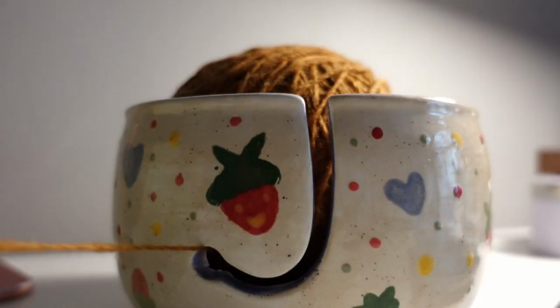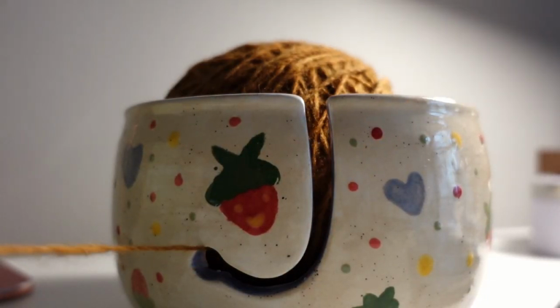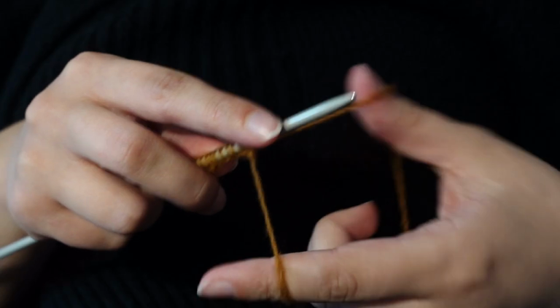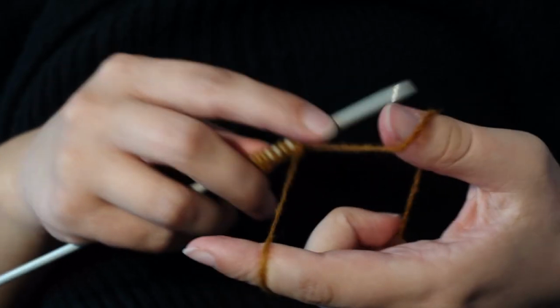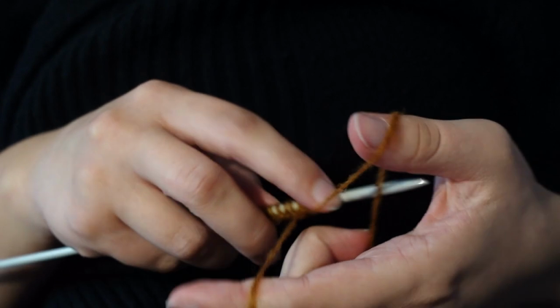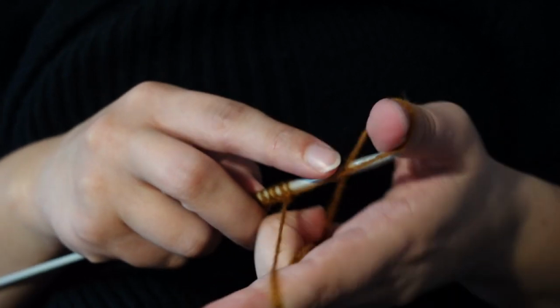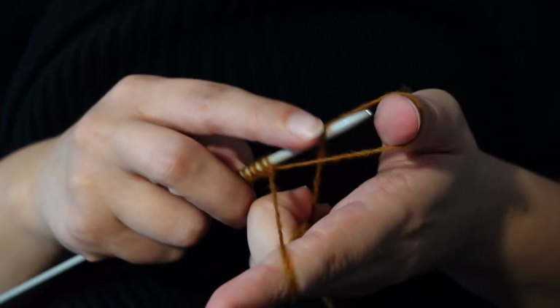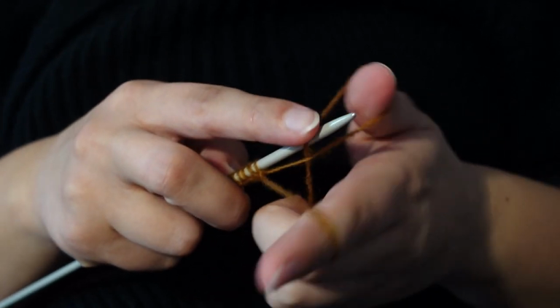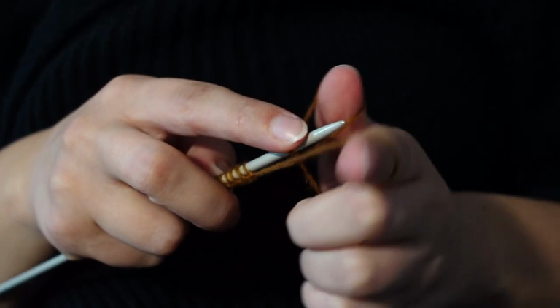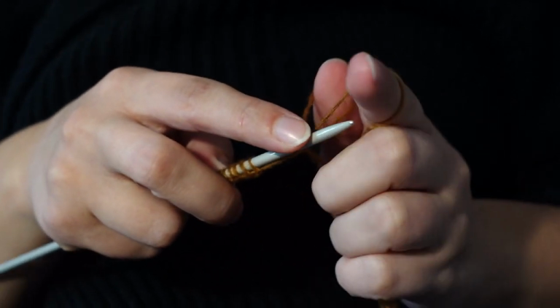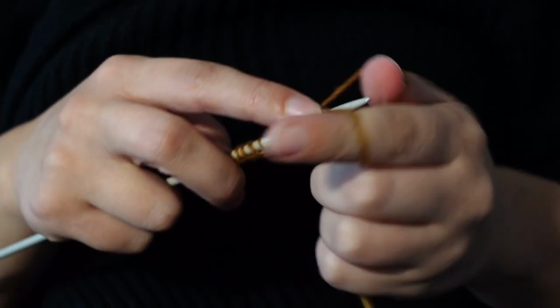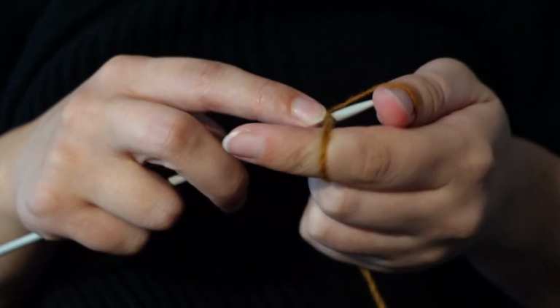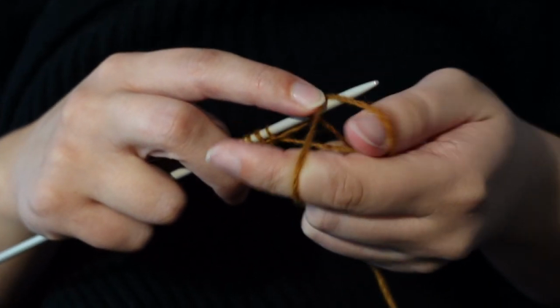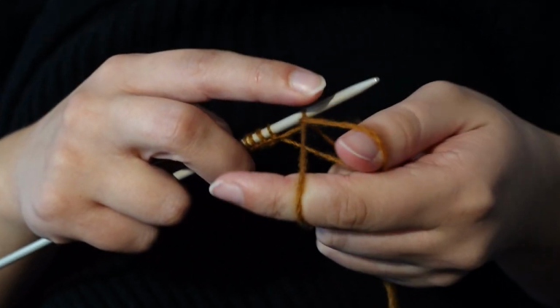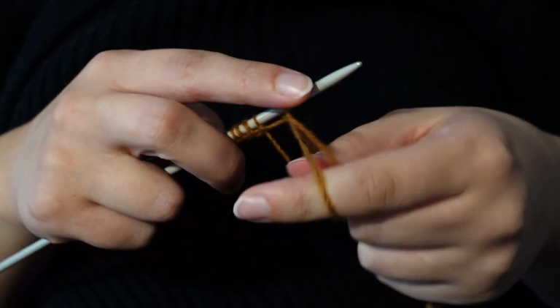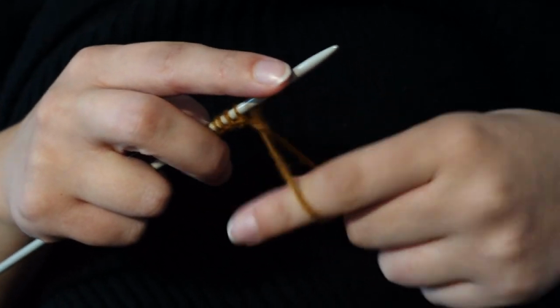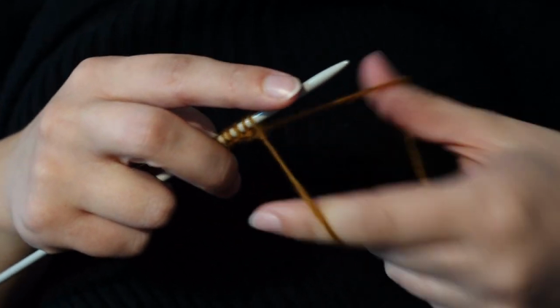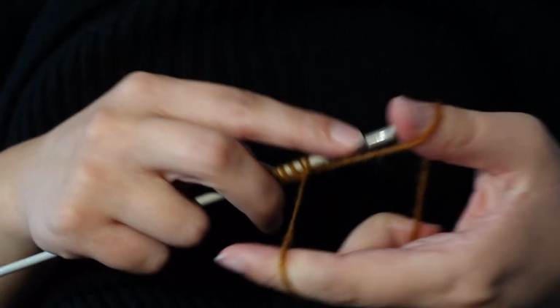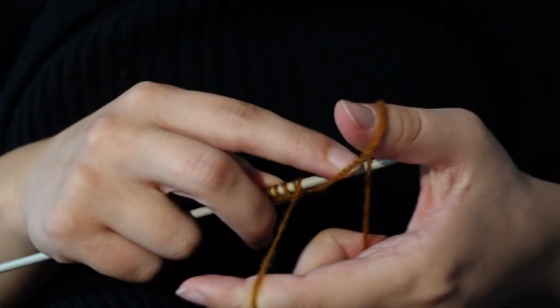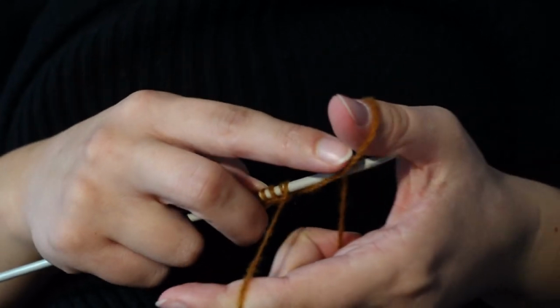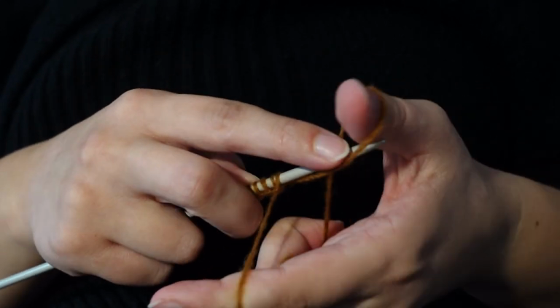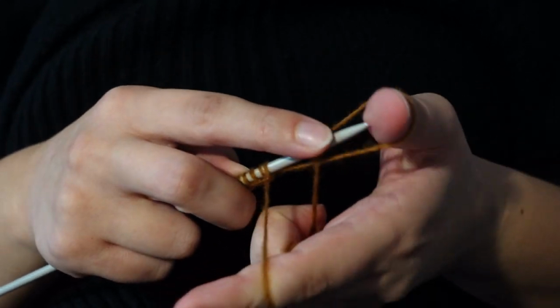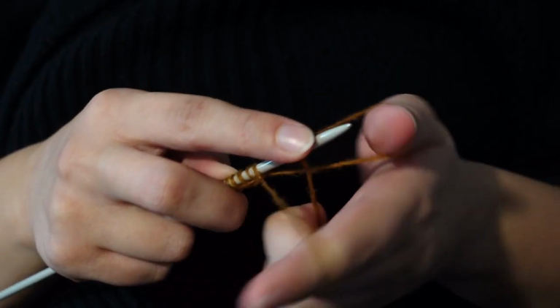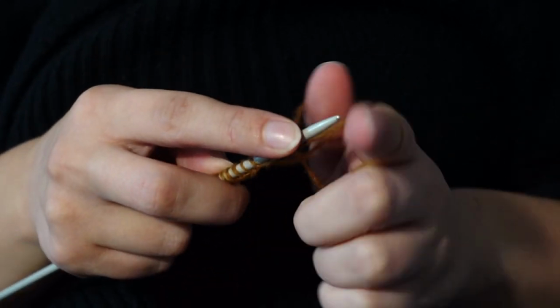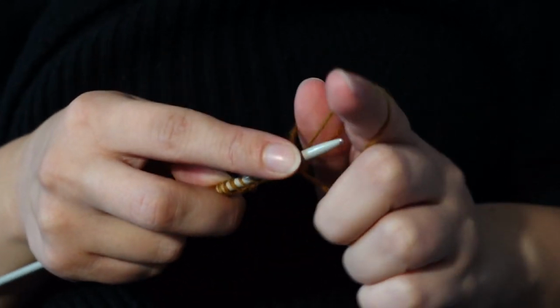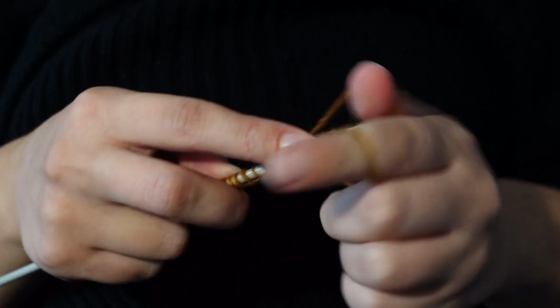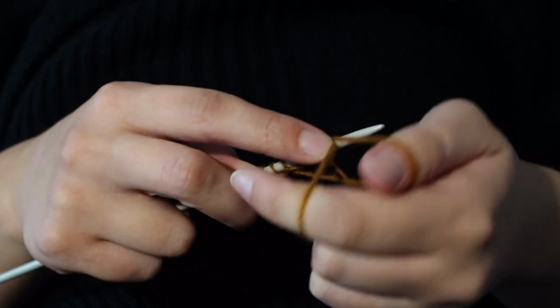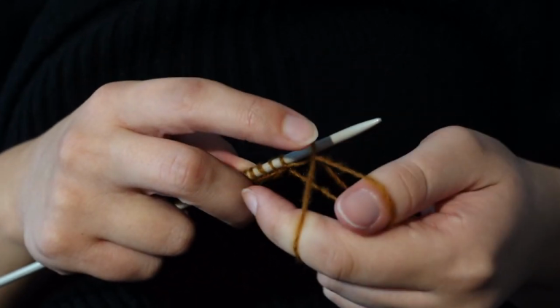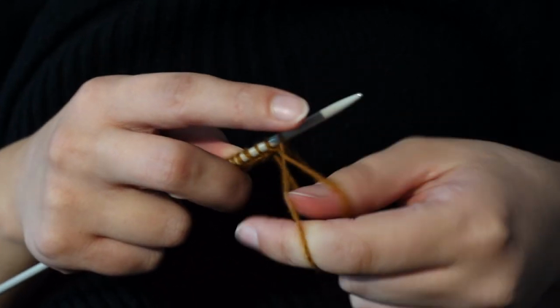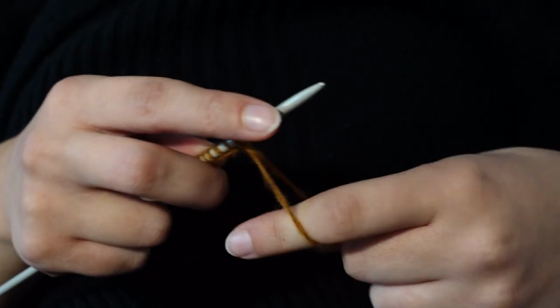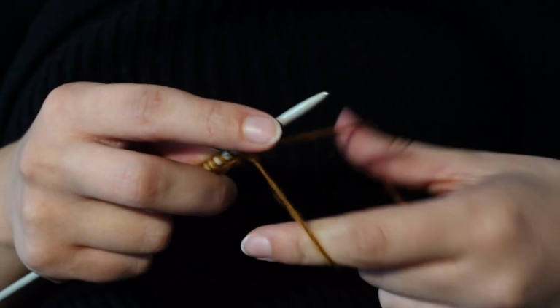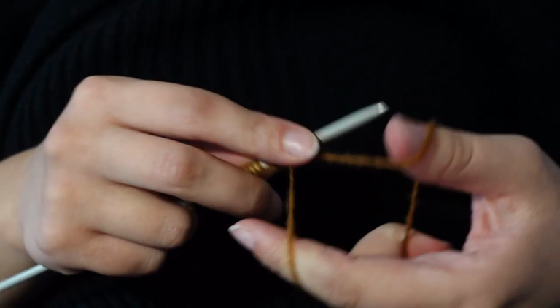I decided to use the long tail cast on method because I think it leaves a nice finish on the finished item.